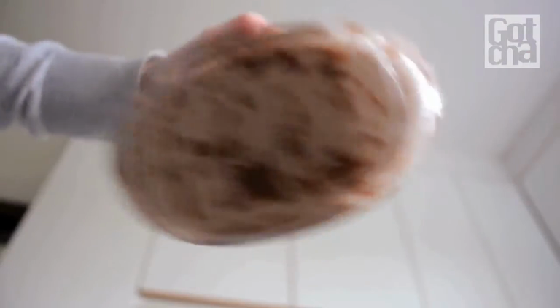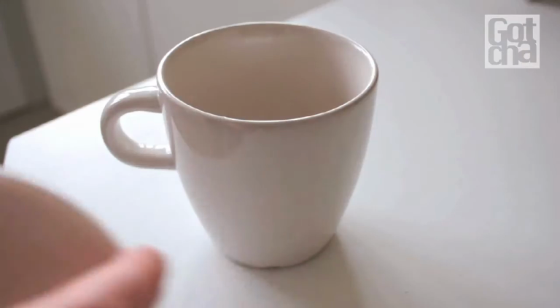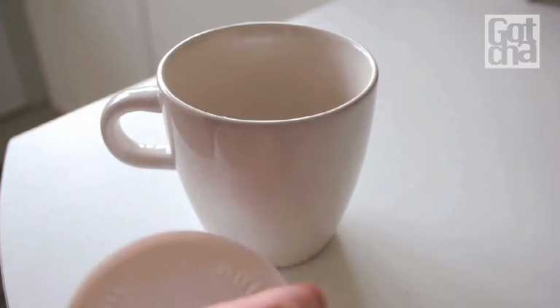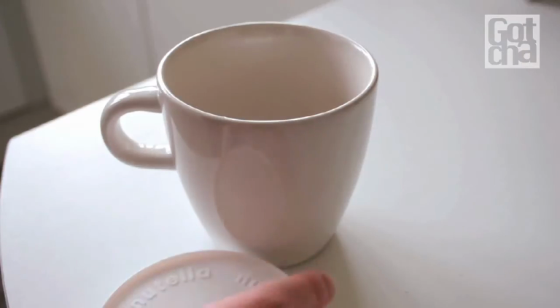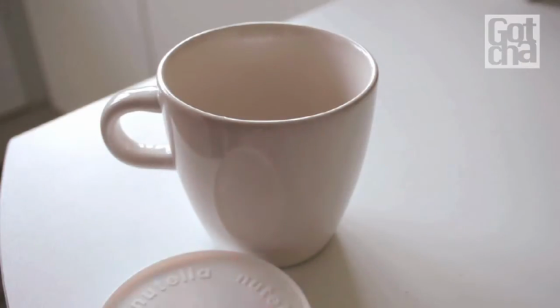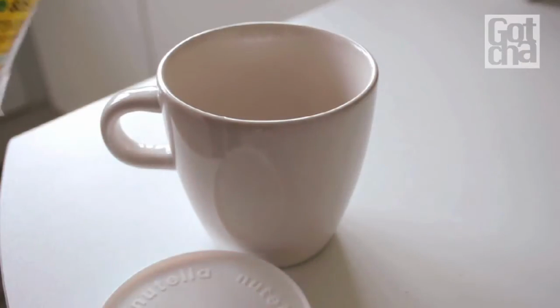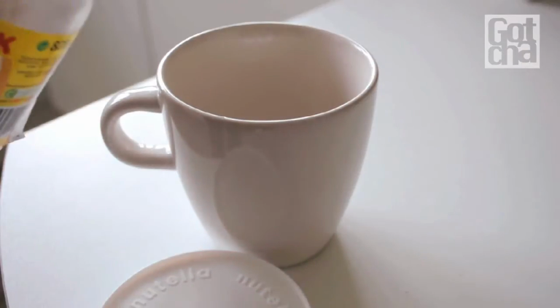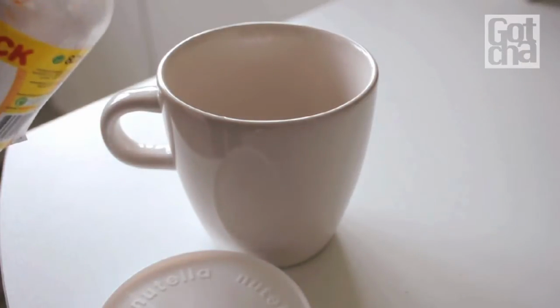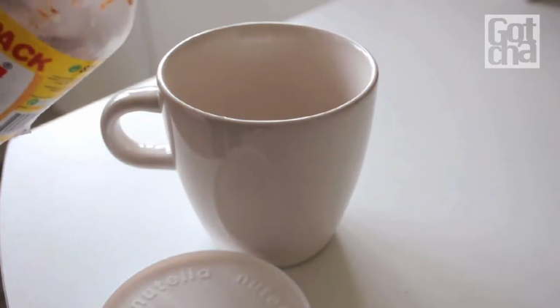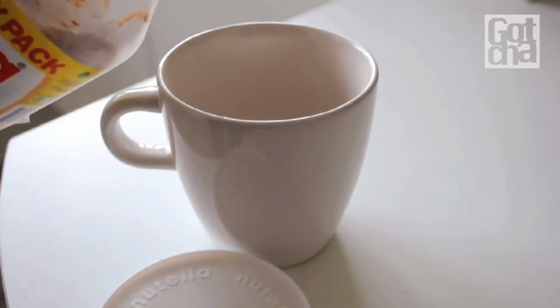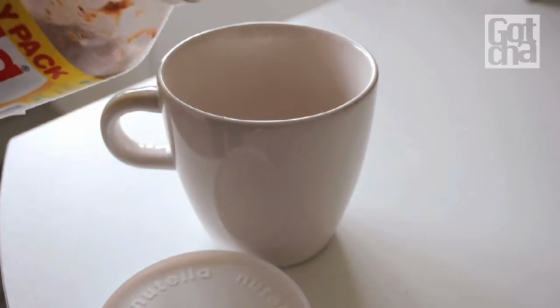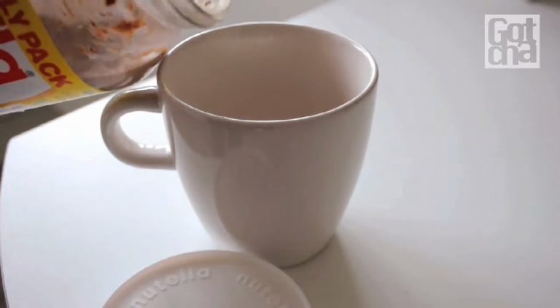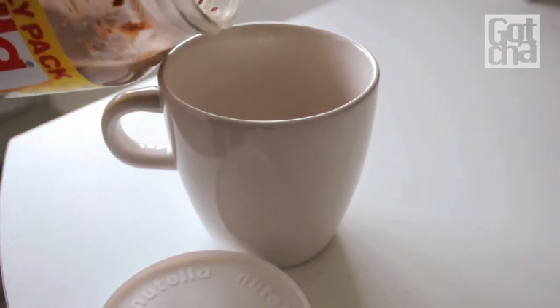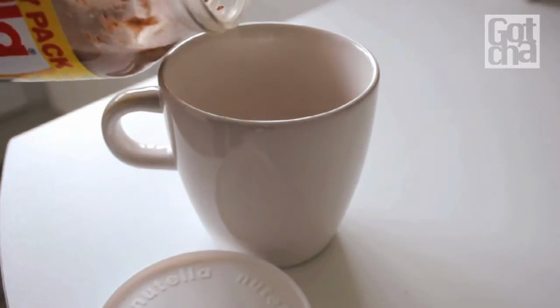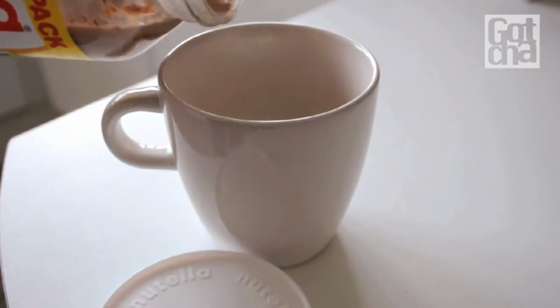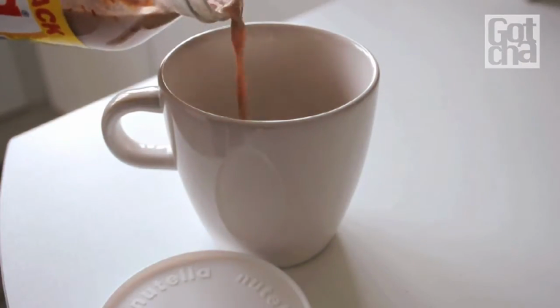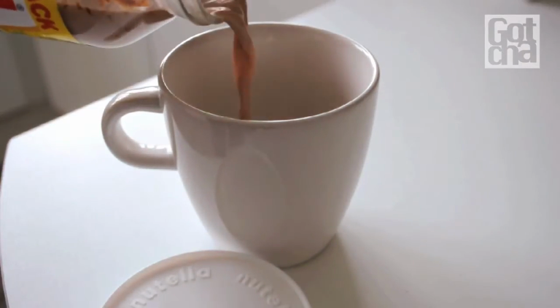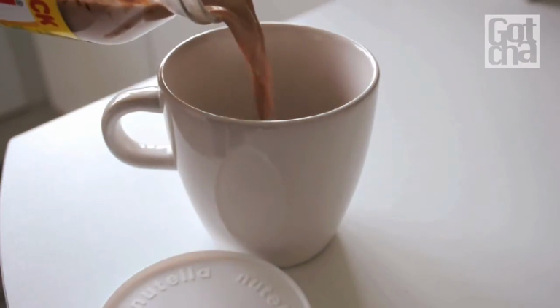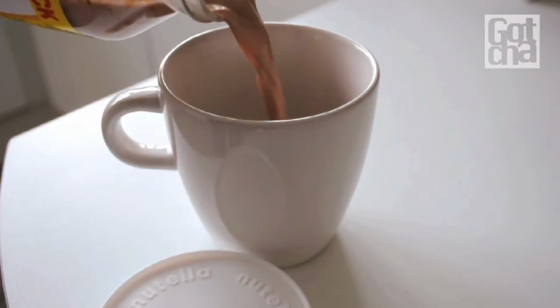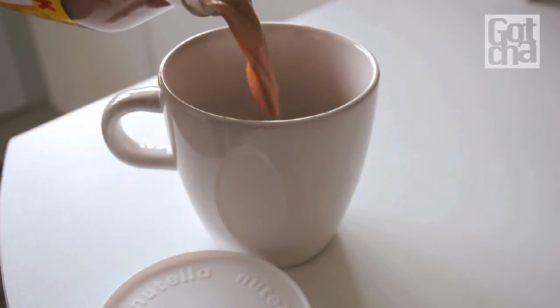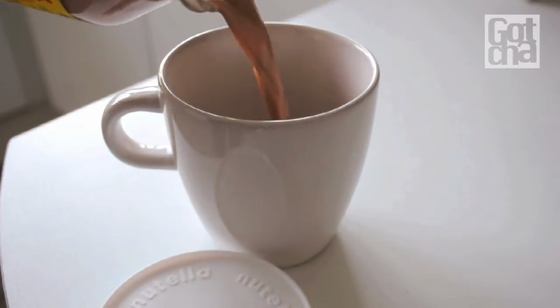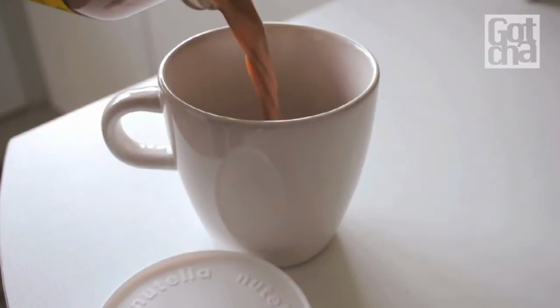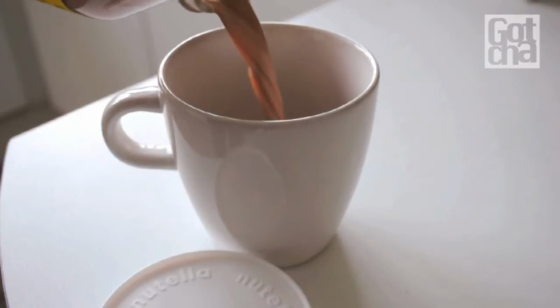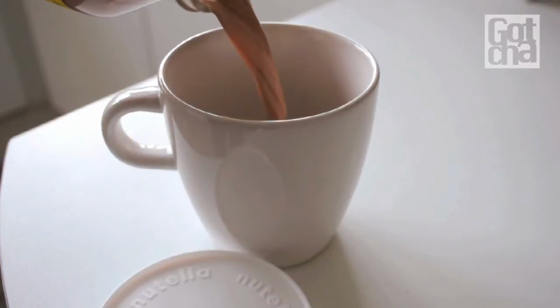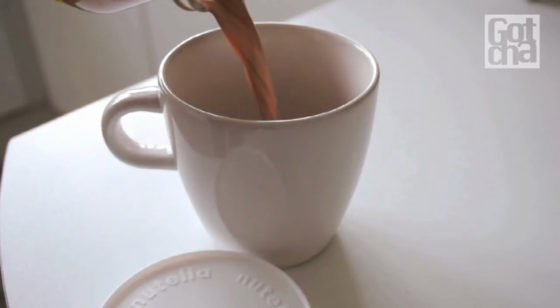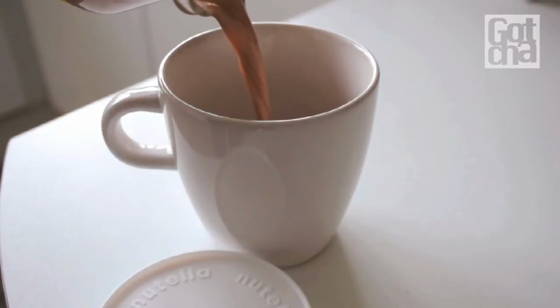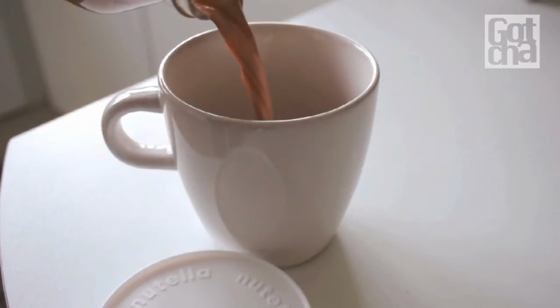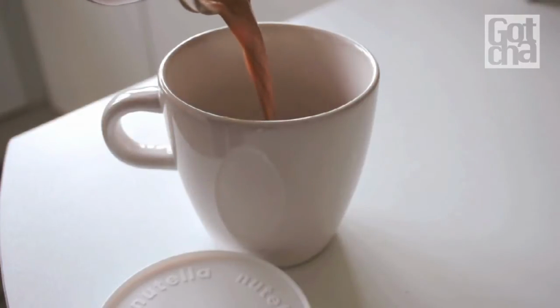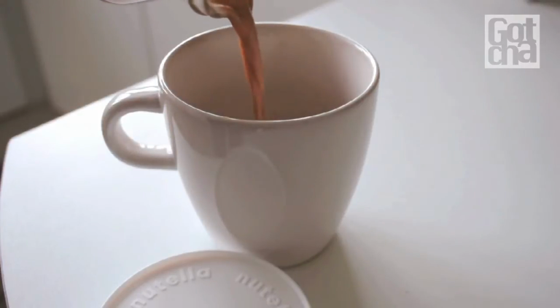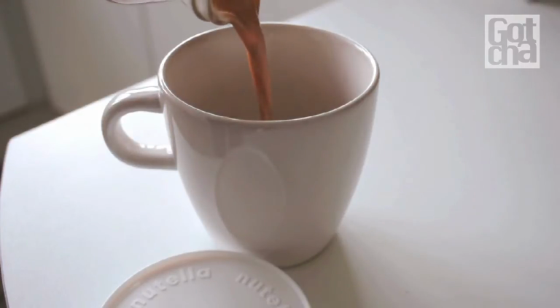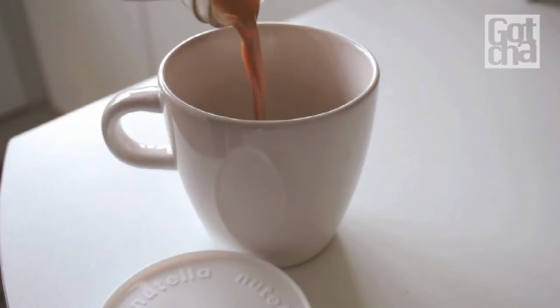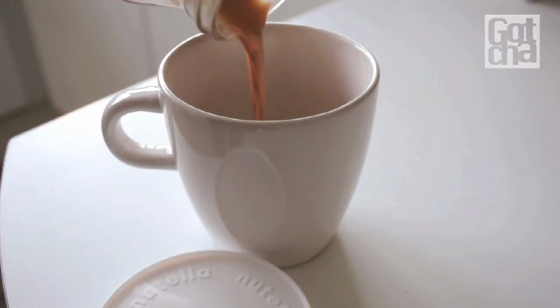Now you can pour the milk into a cup and add some extra Nutella, chocolate, sugar or cacao — whatever you like best.